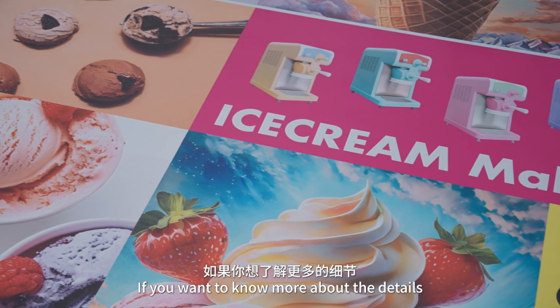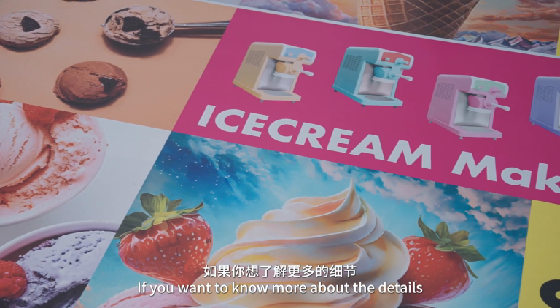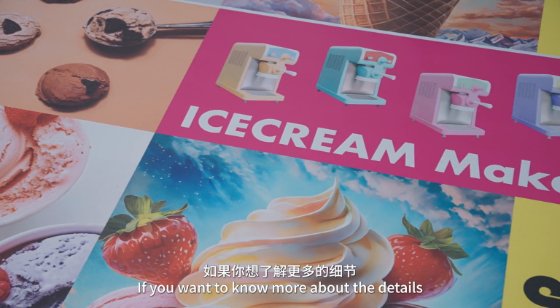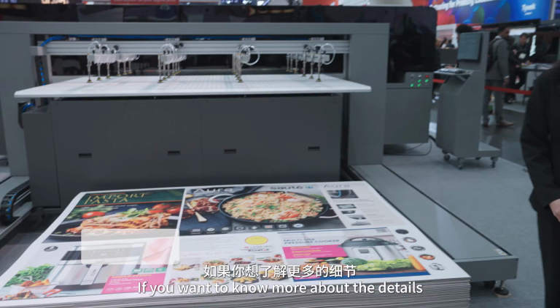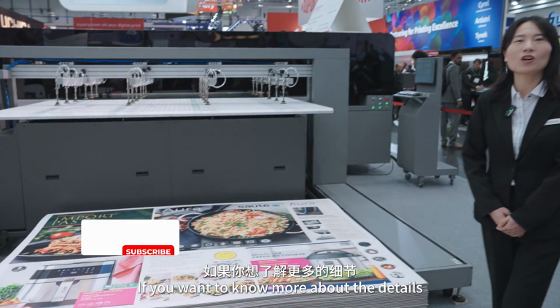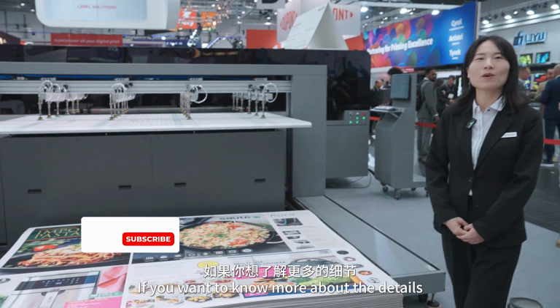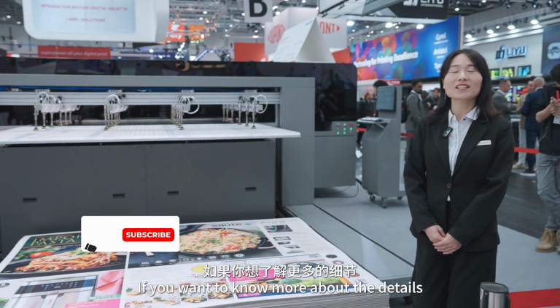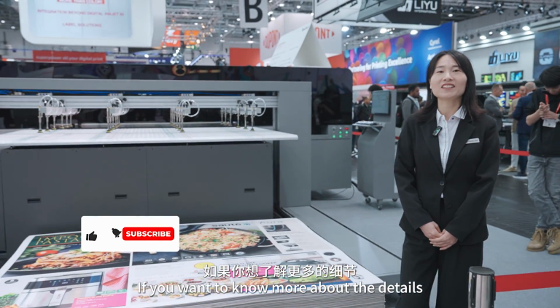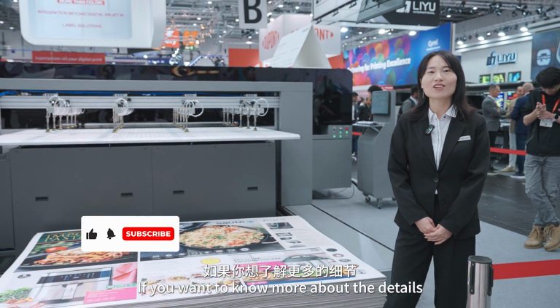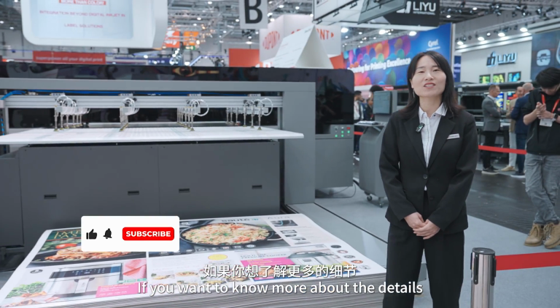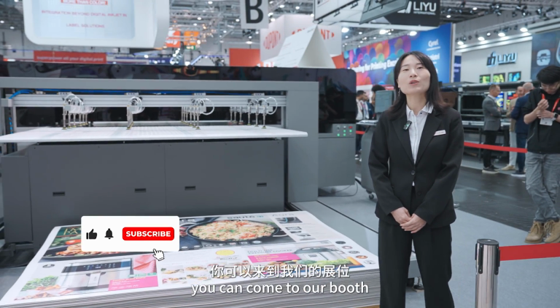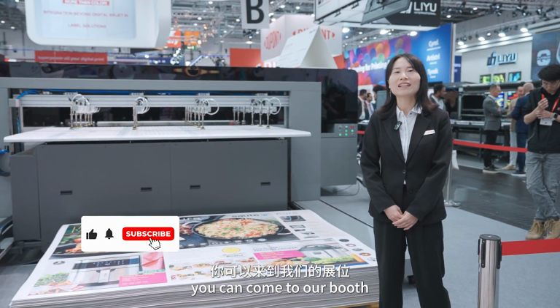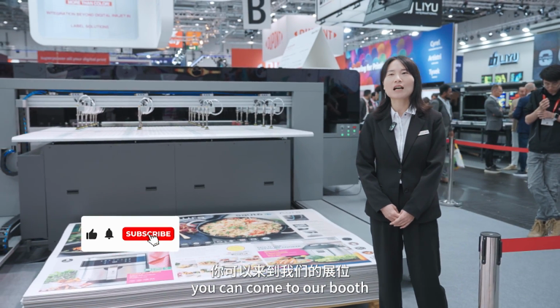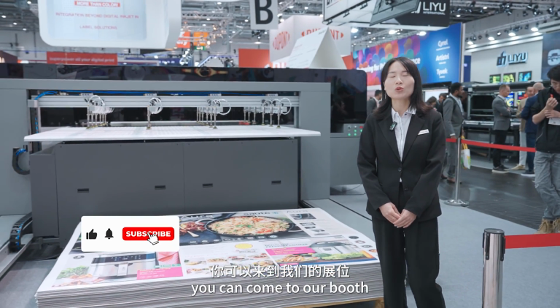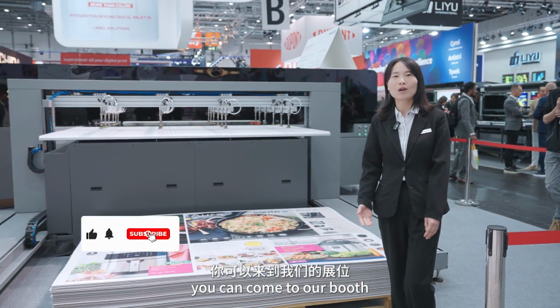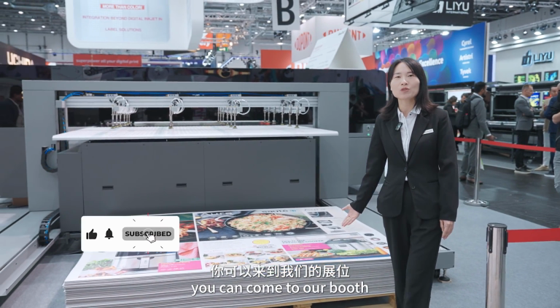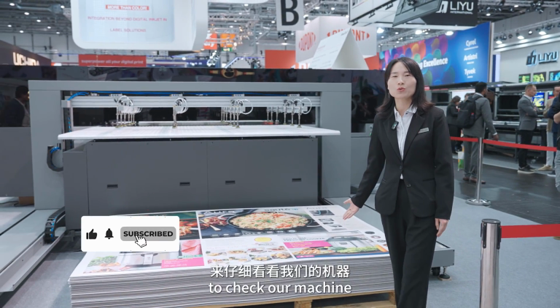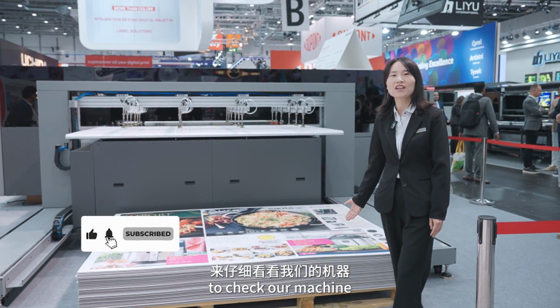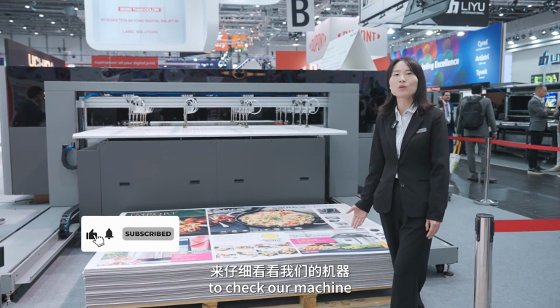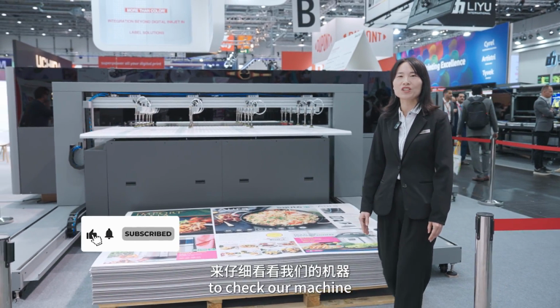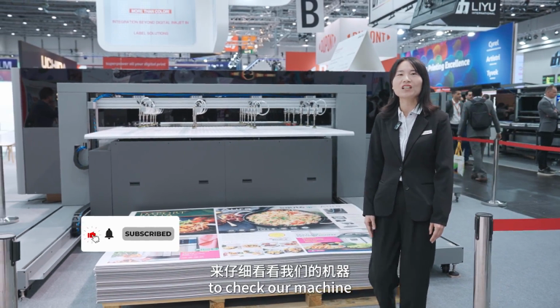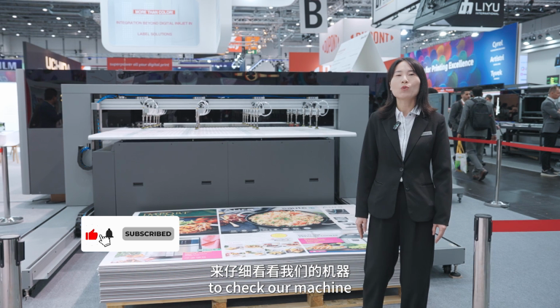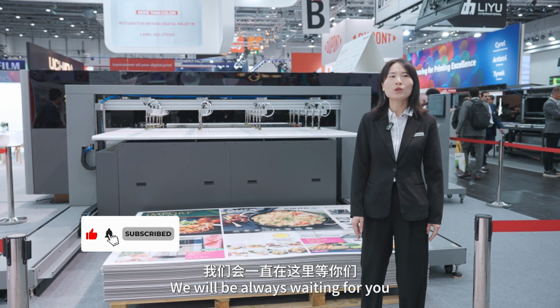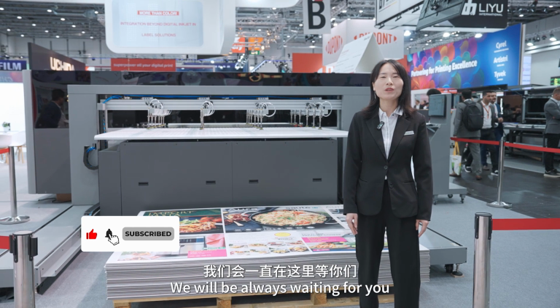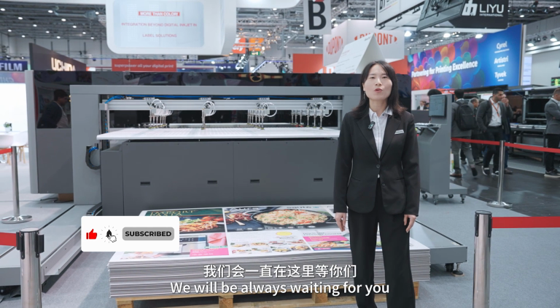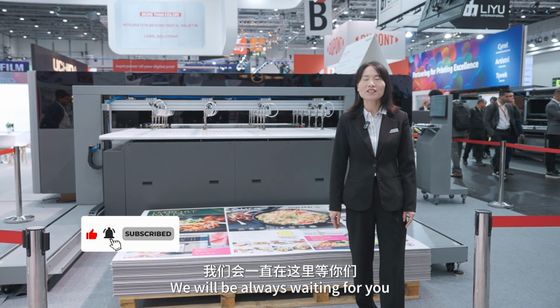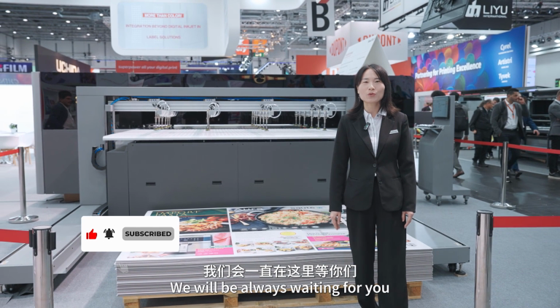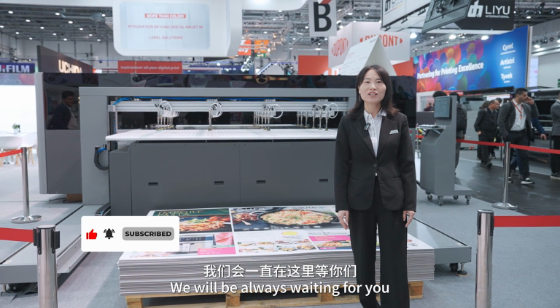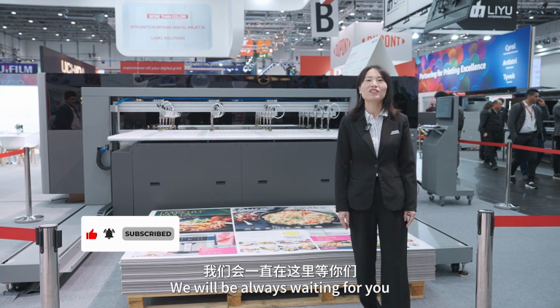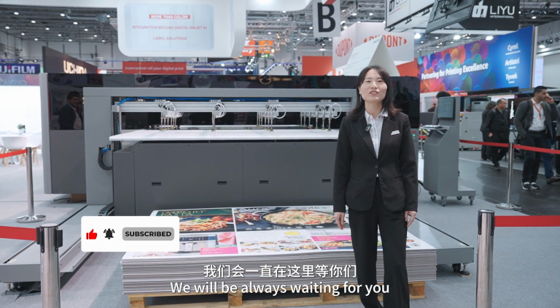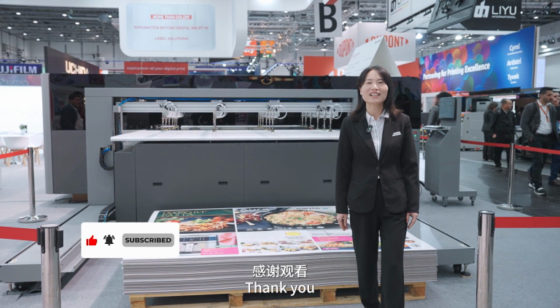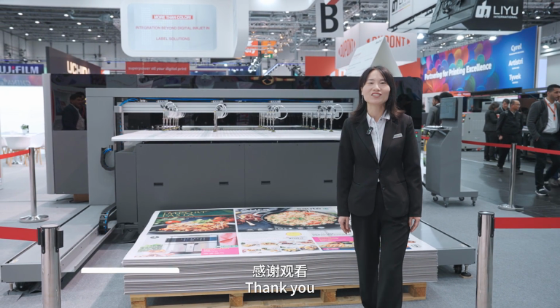If you want to know more about the details, you can come to our booth to check the machine. We will always be here waiting for you. Thank you.